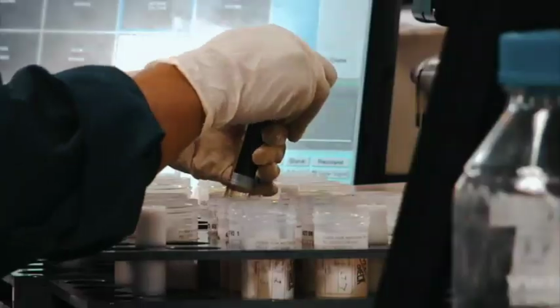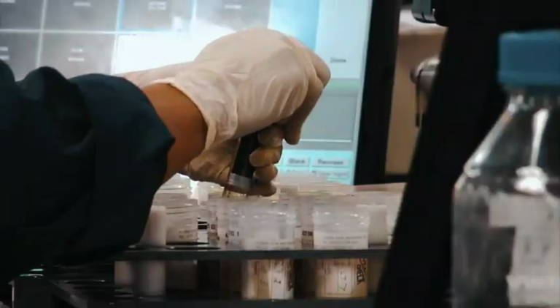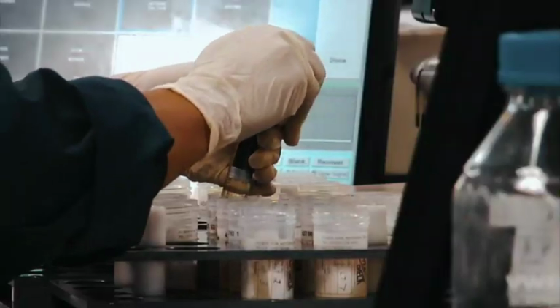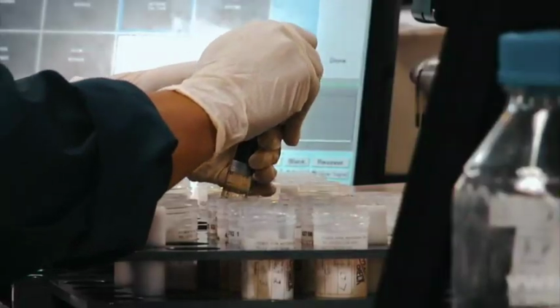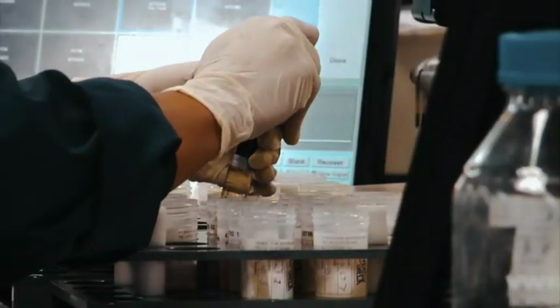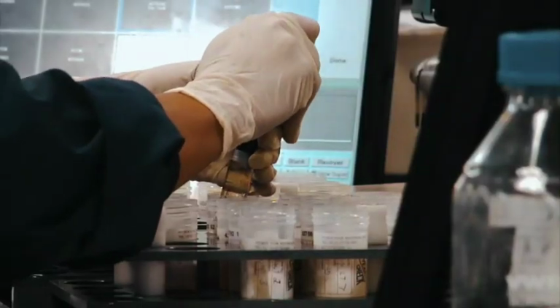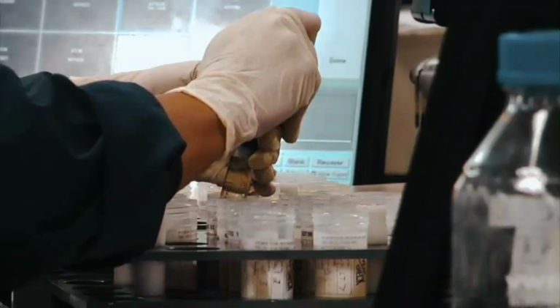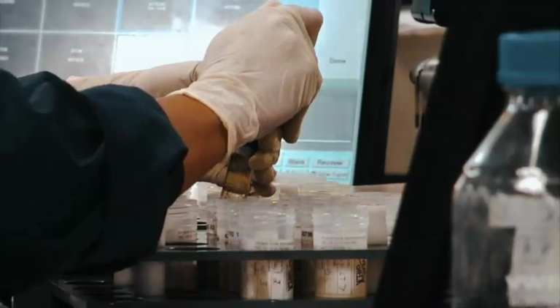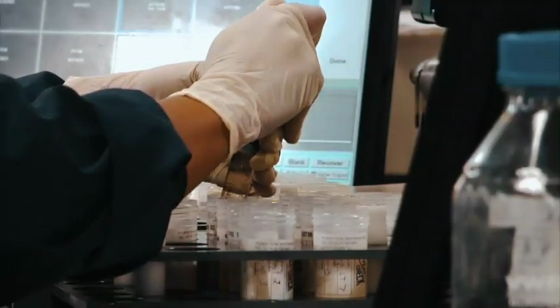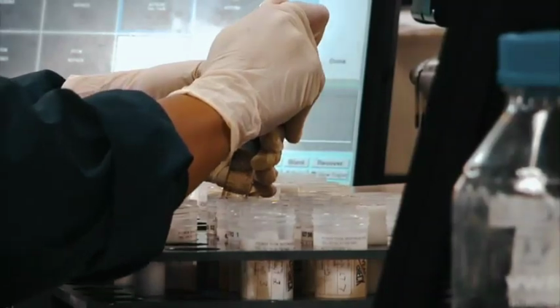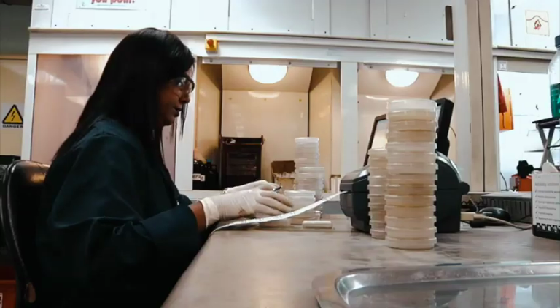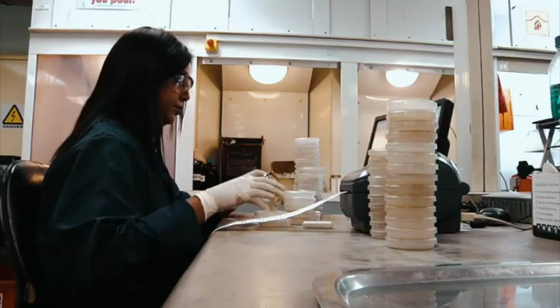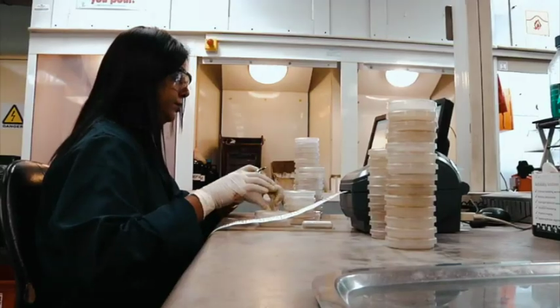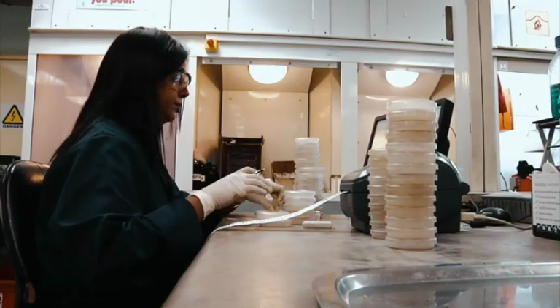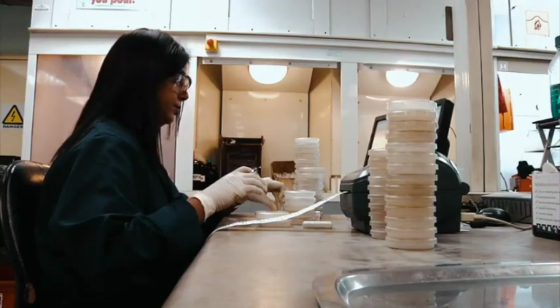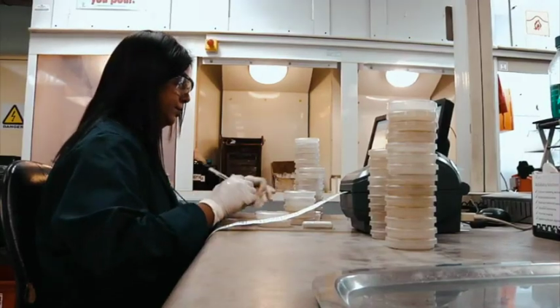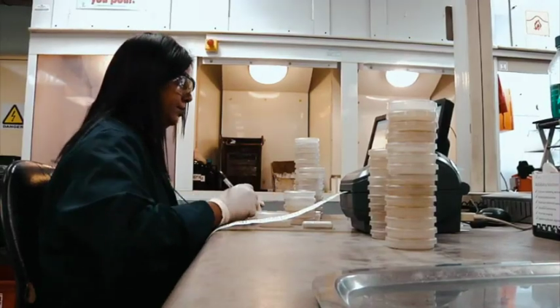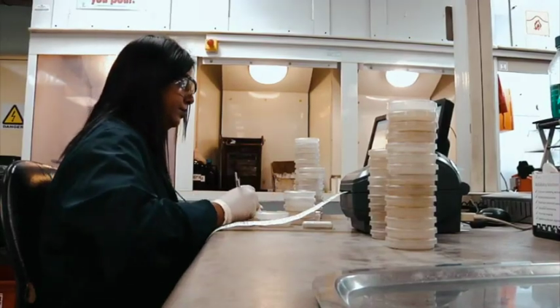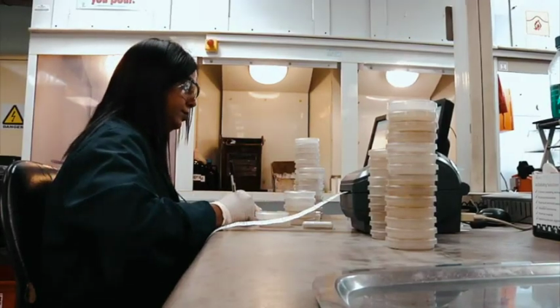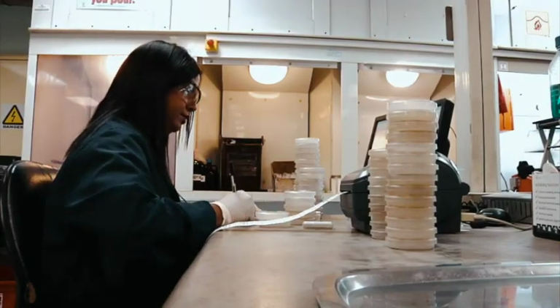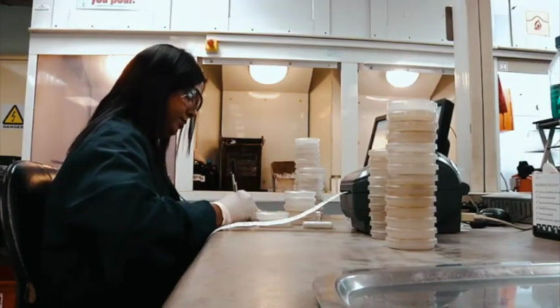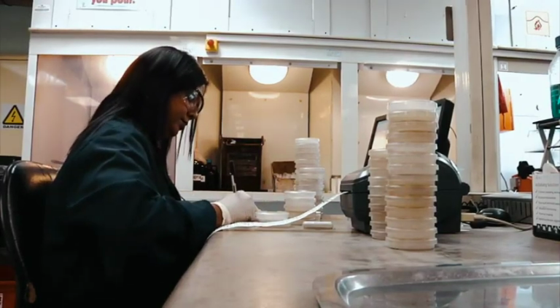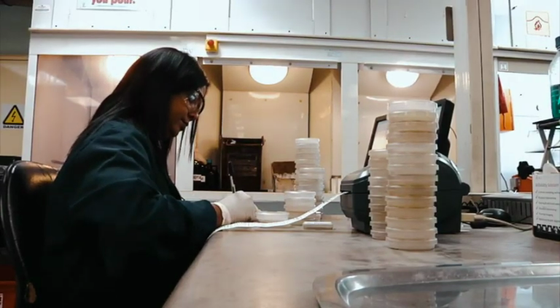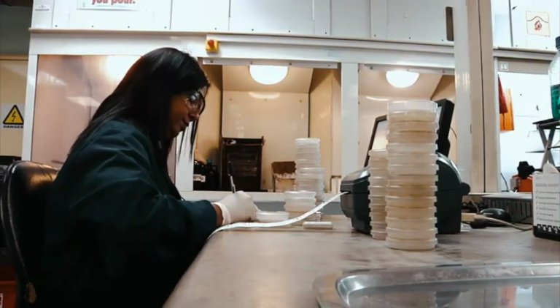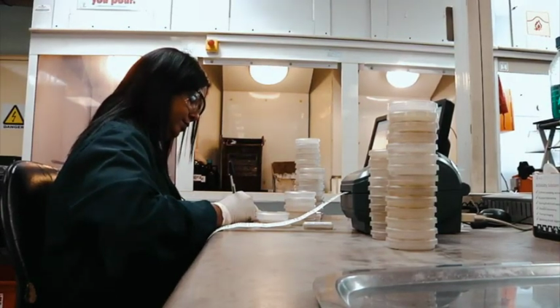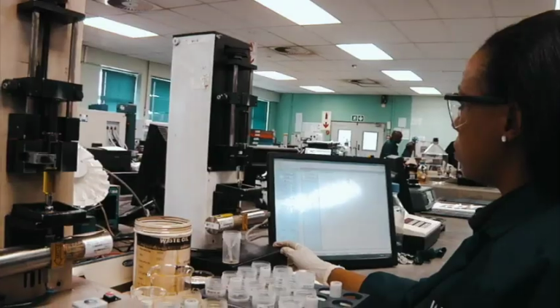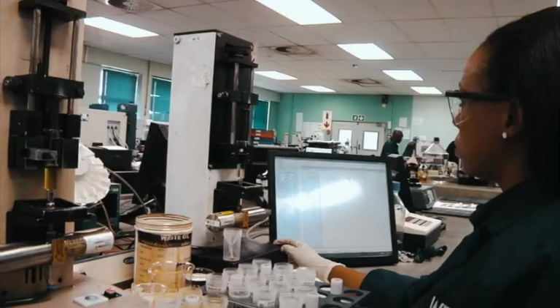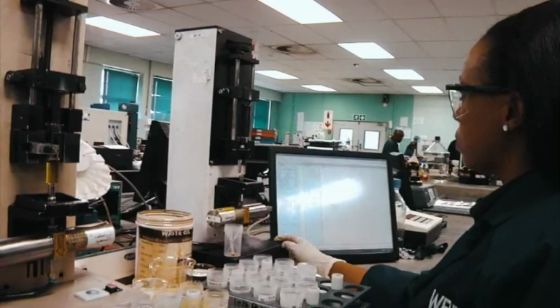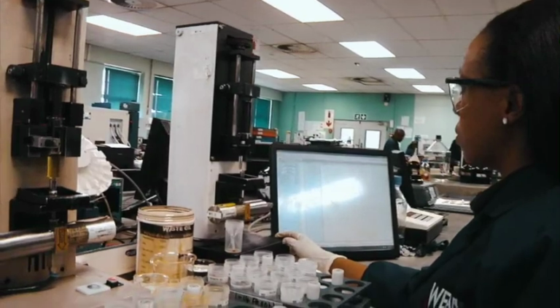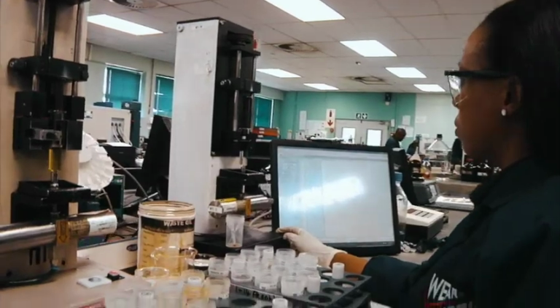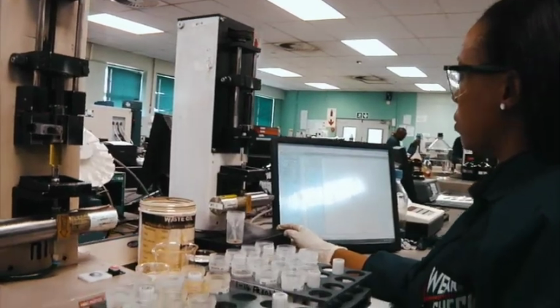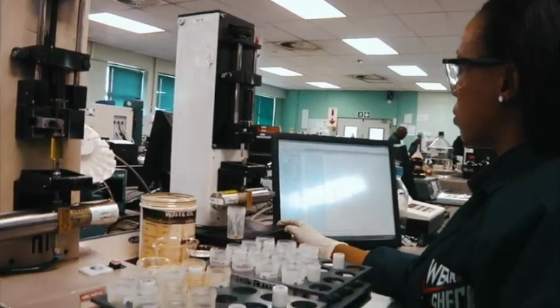WearCheck's customers operate in many industries such as mining and earthmoving, transport, shipping, industrial, aircraft and electrical.